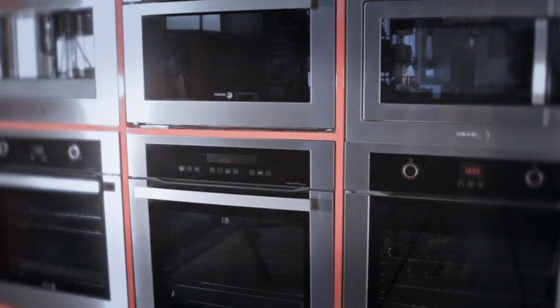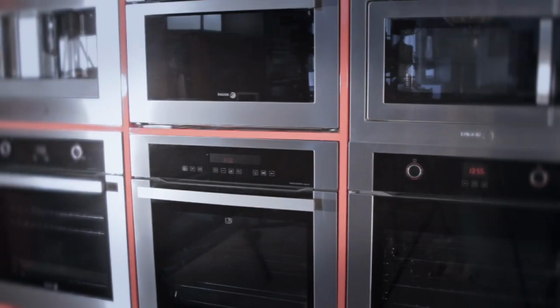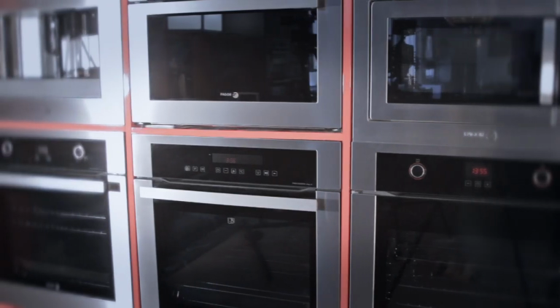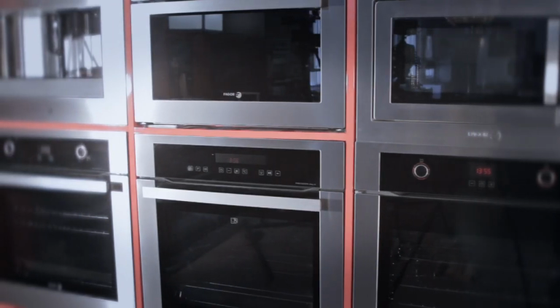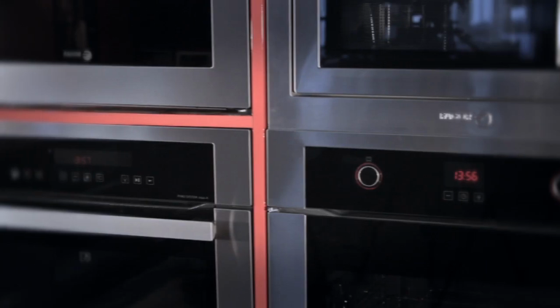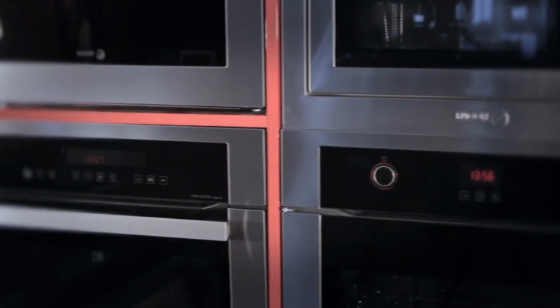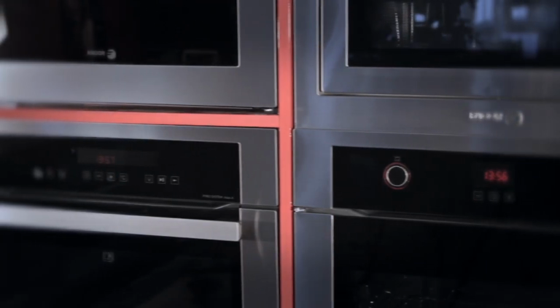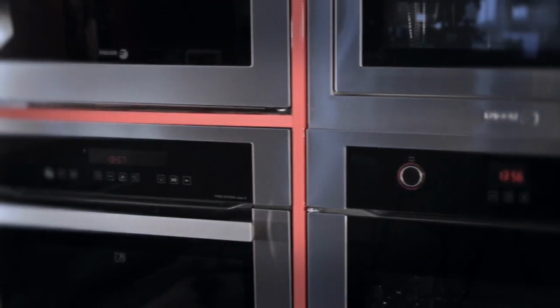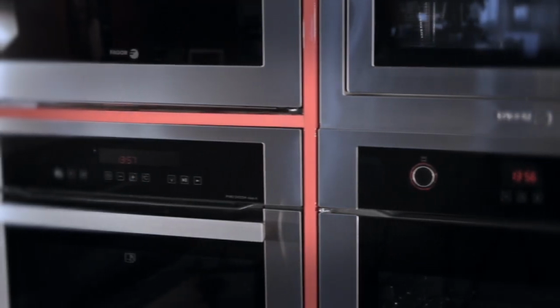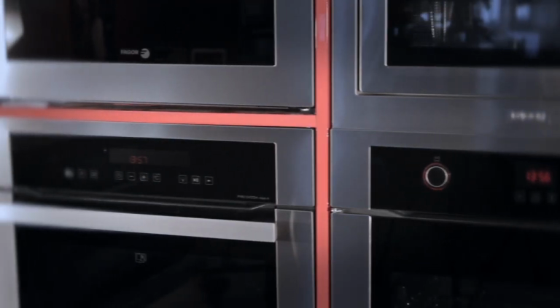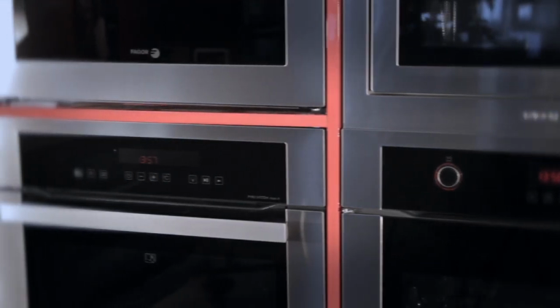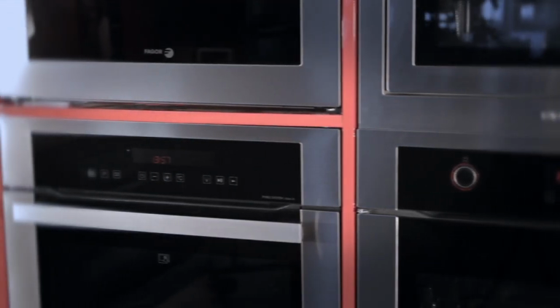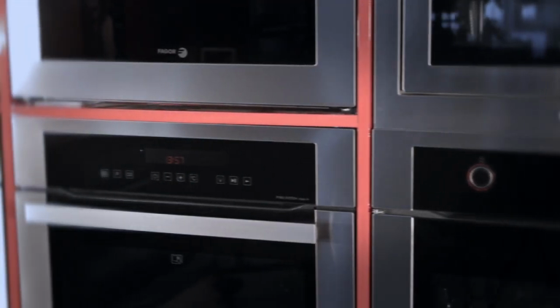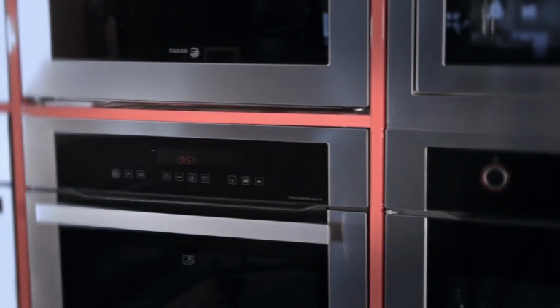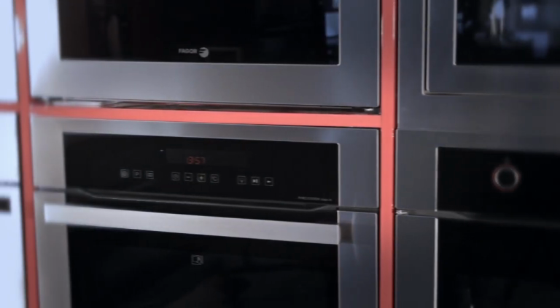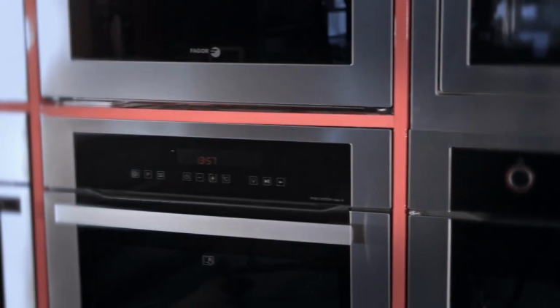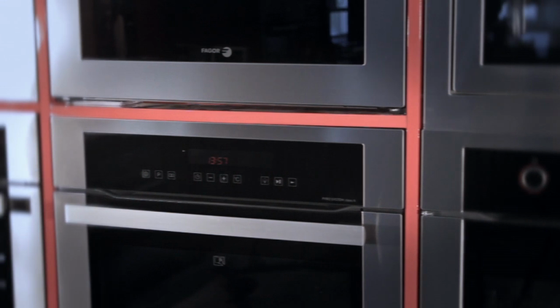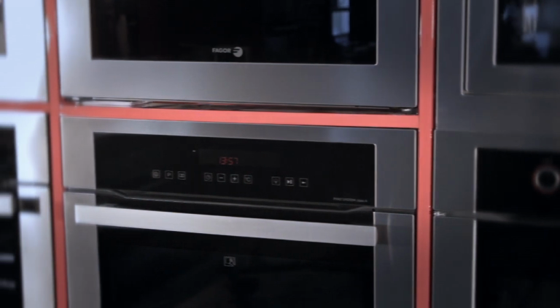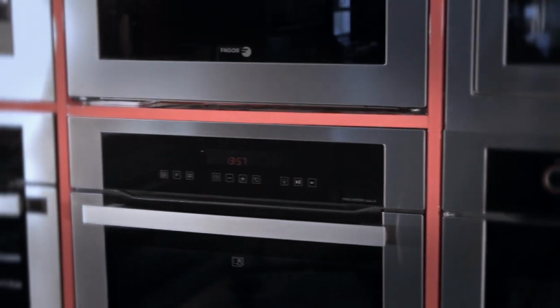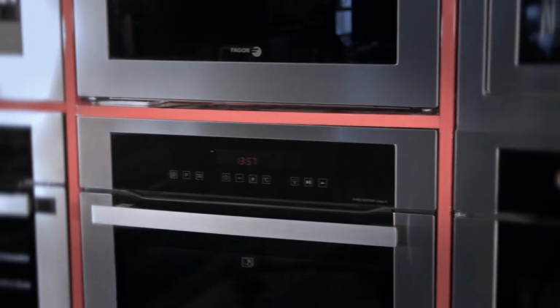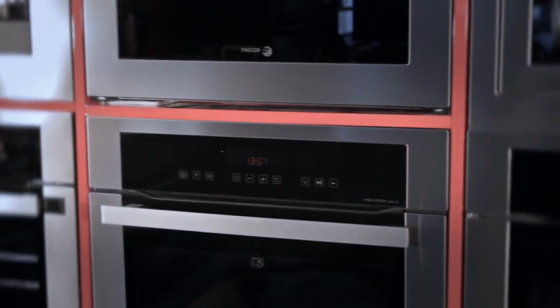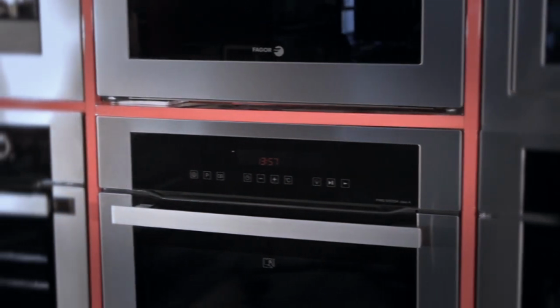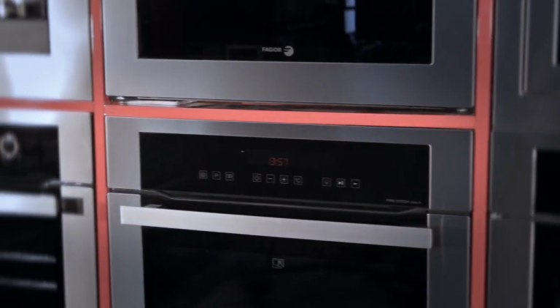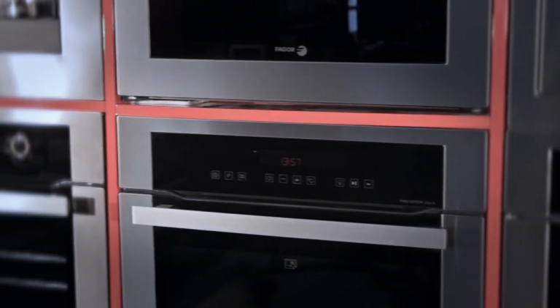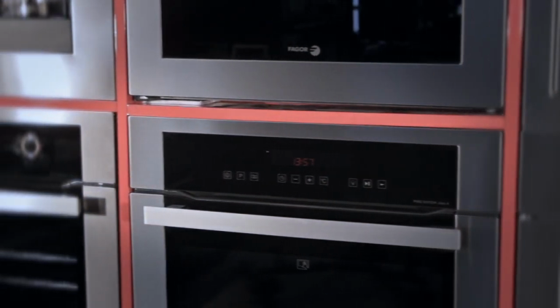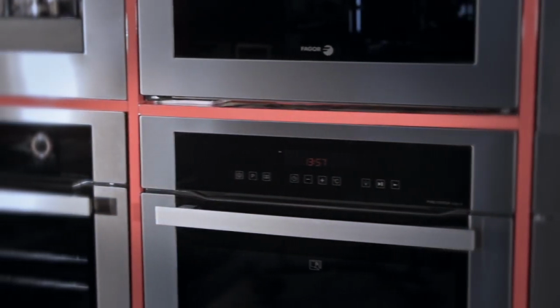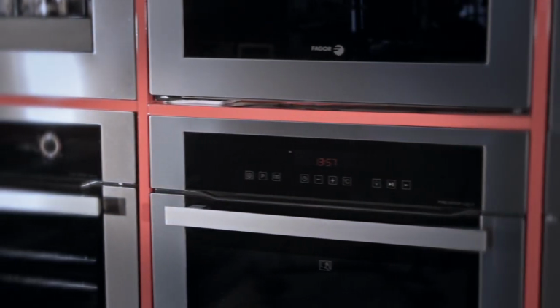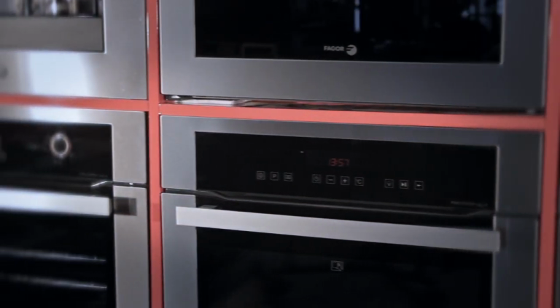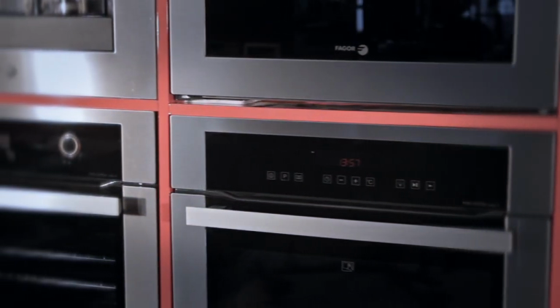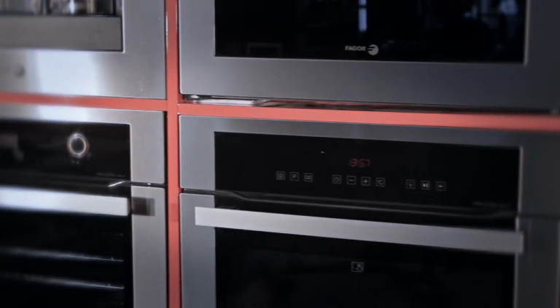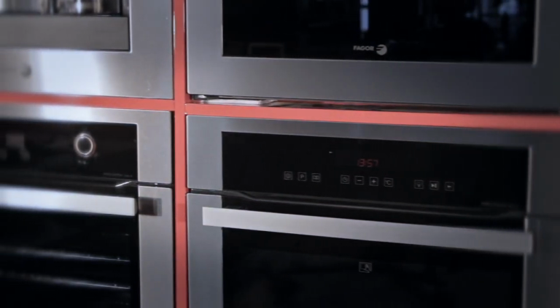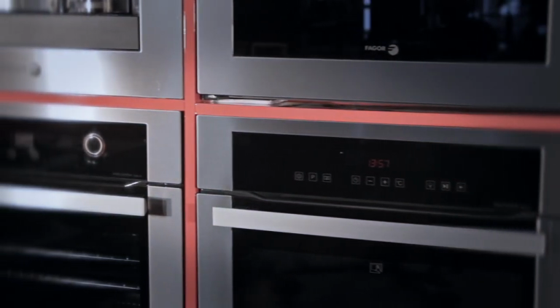Firstly, all our ovens are rated A-class energy efficiency. This is based on the exacting European standards.